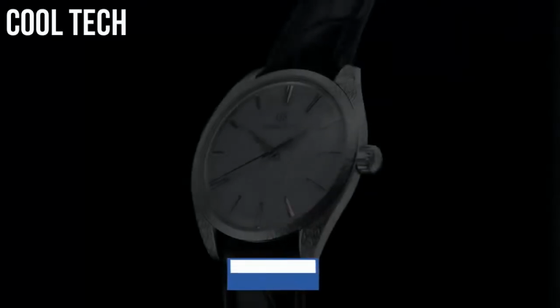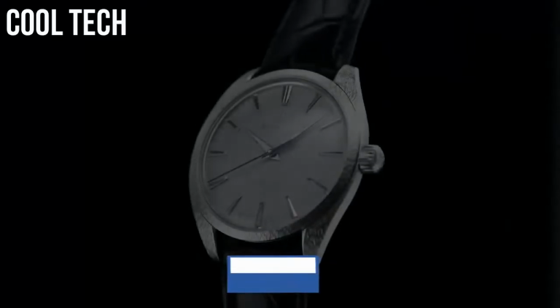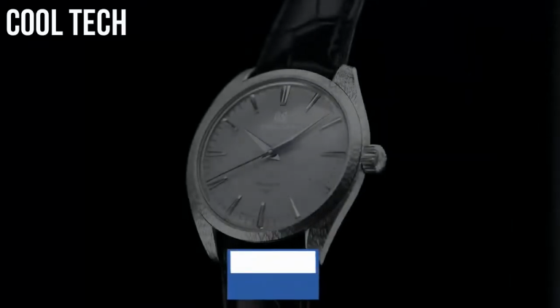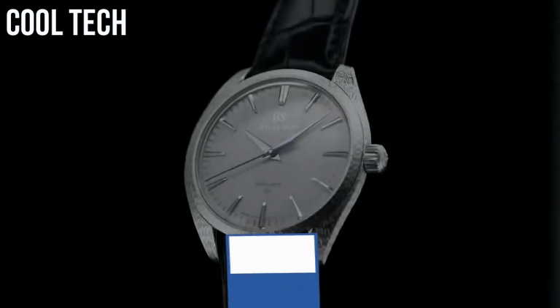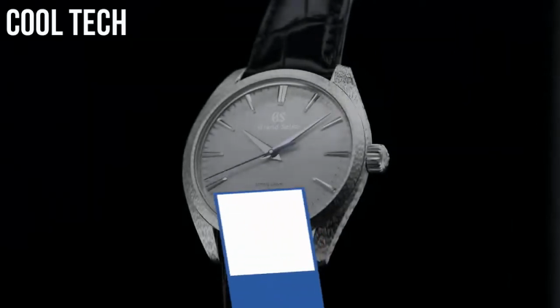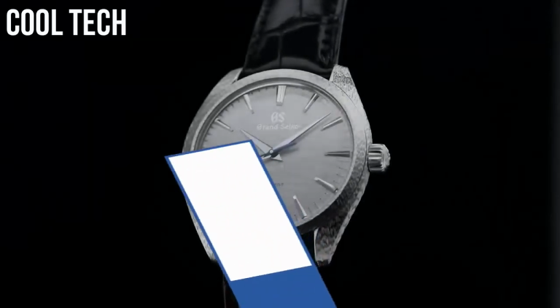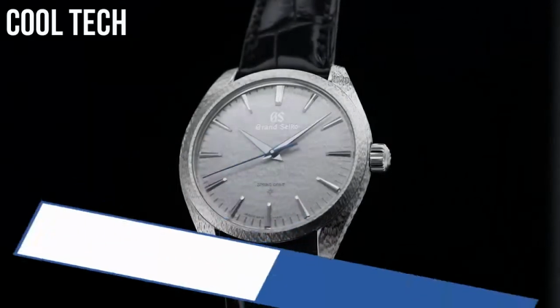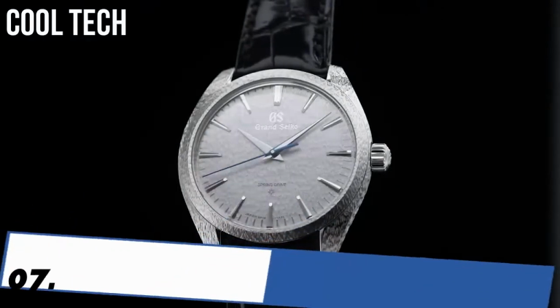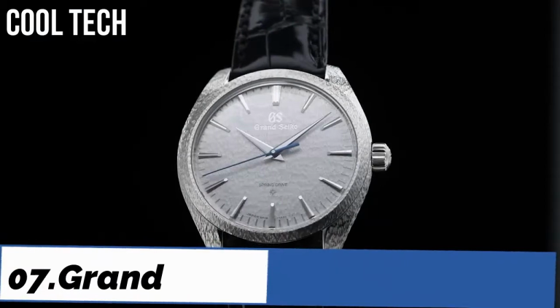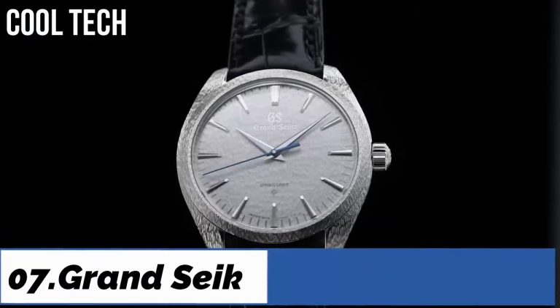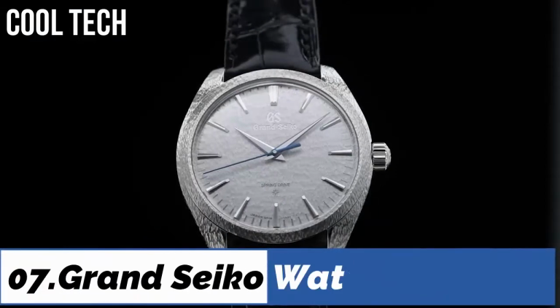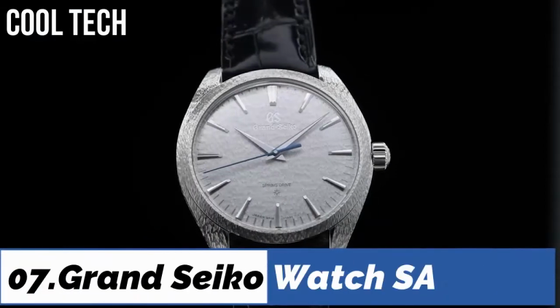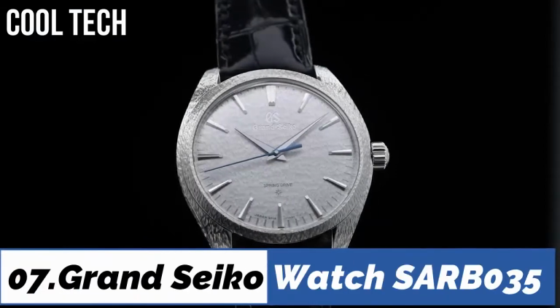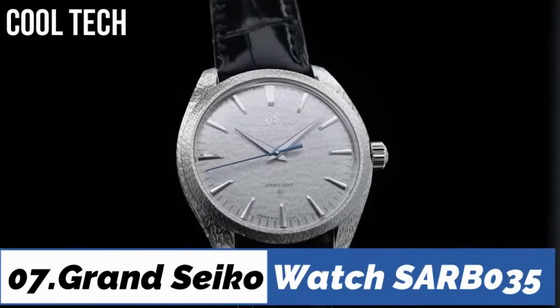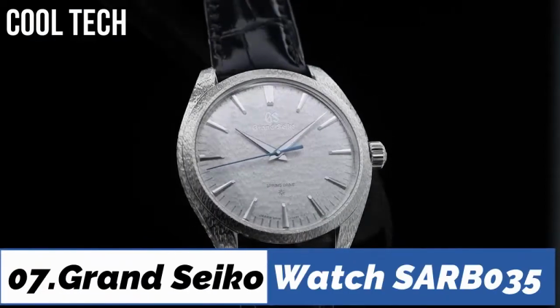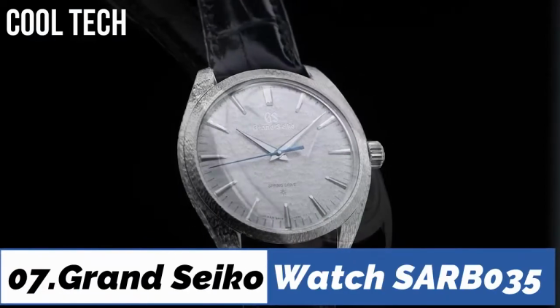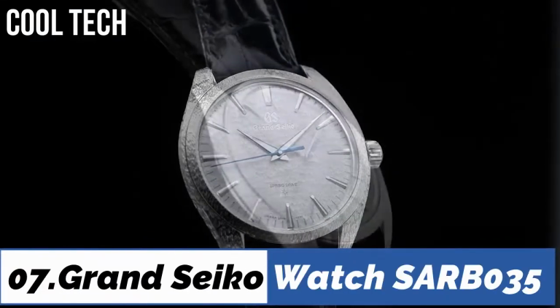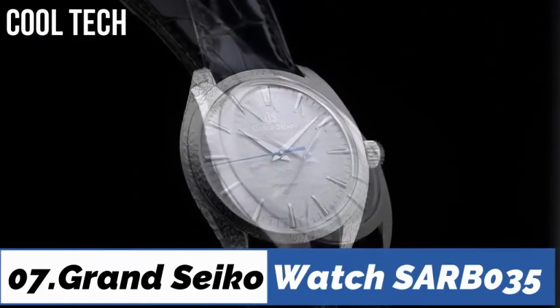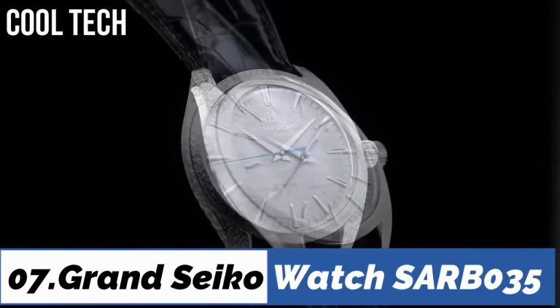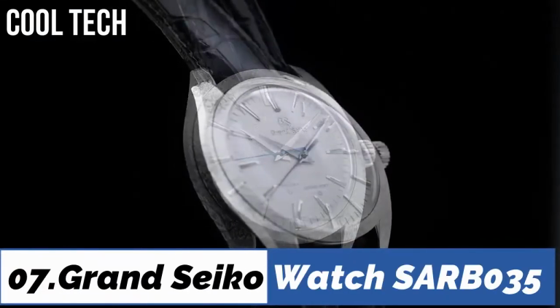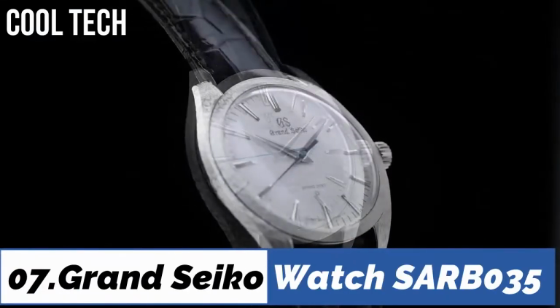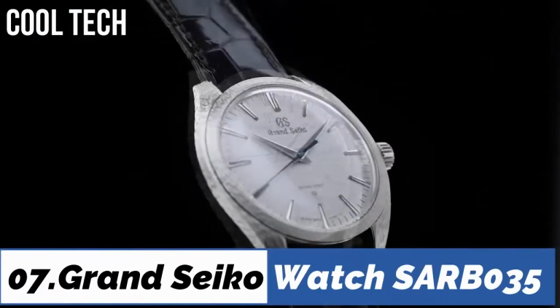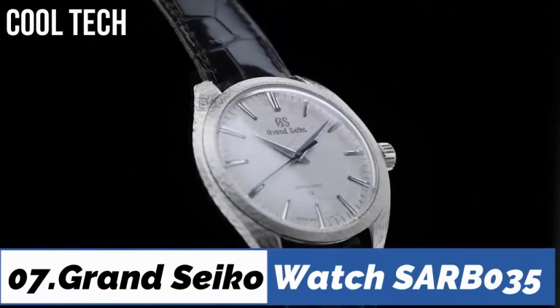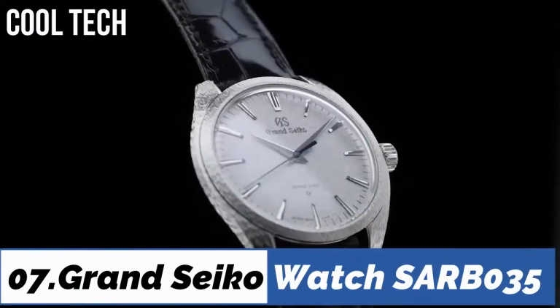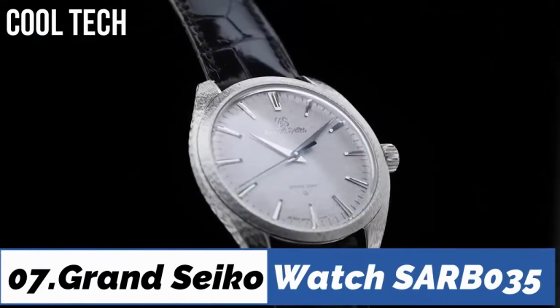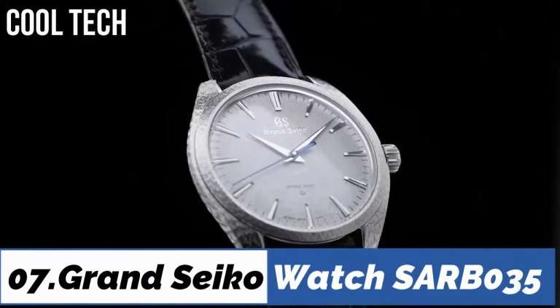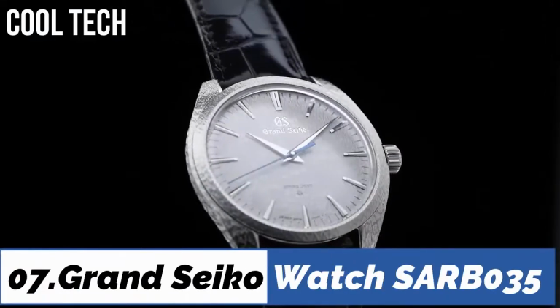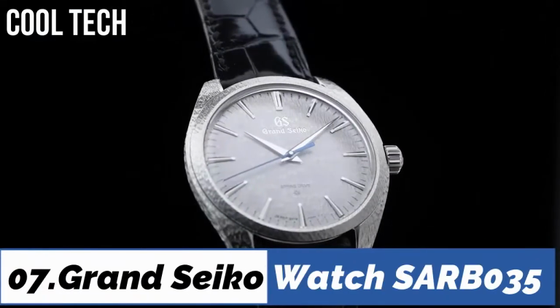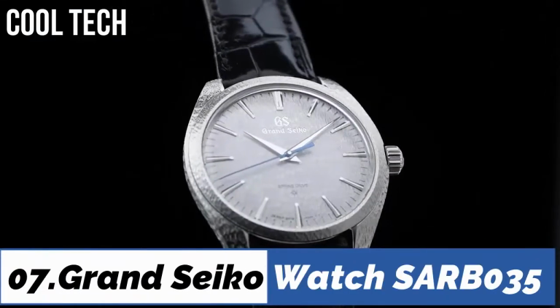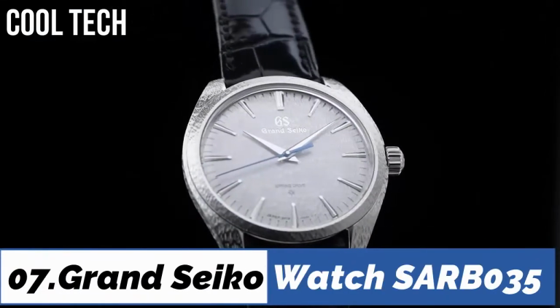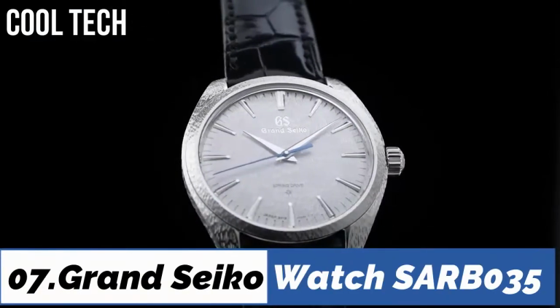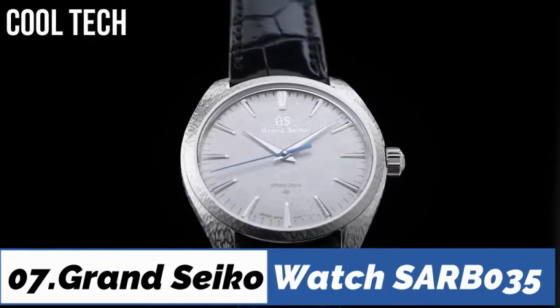Hello everyone, today we have a look at the best Grand Seiko watches in the market in 2021.